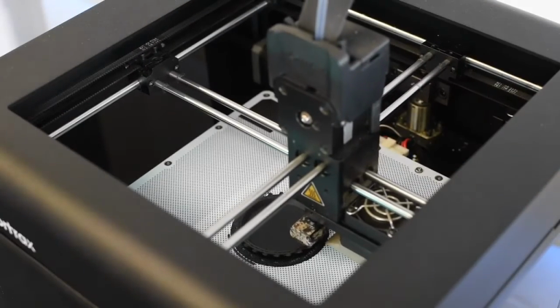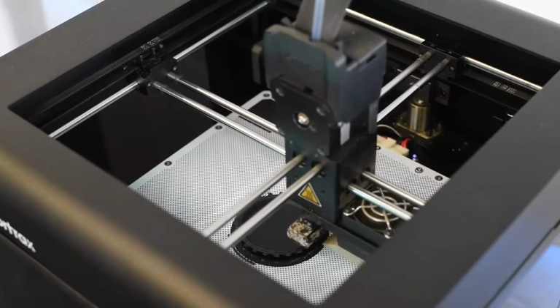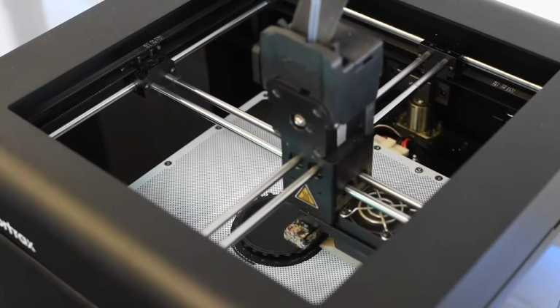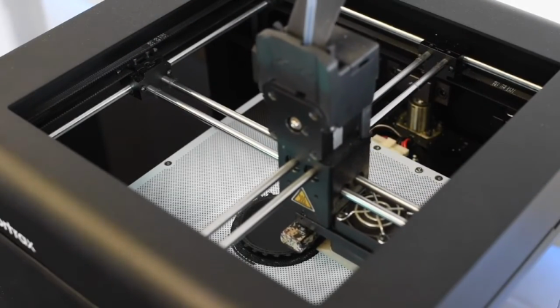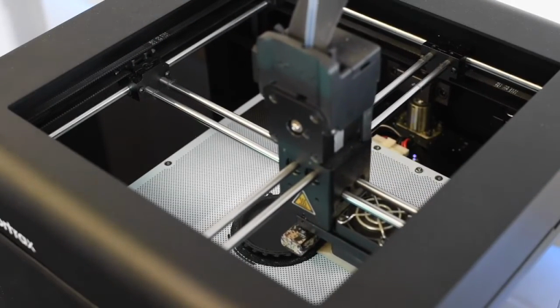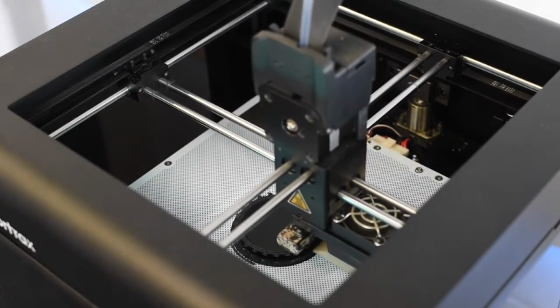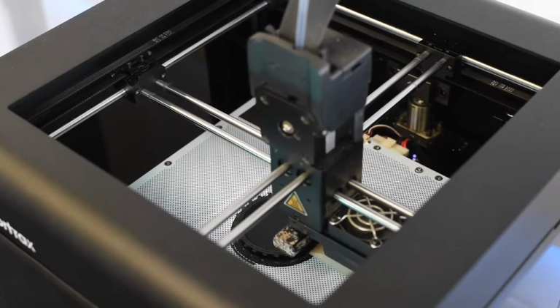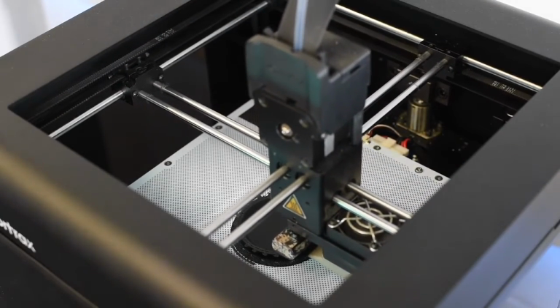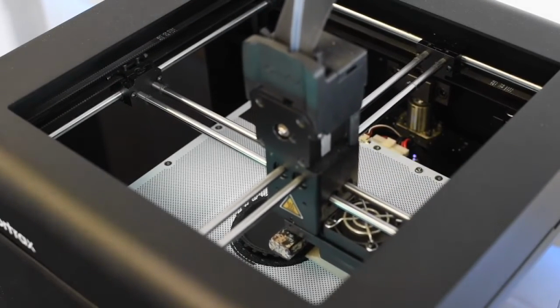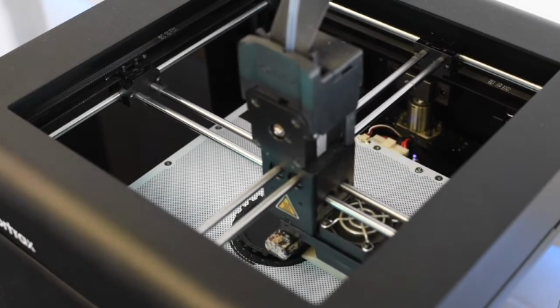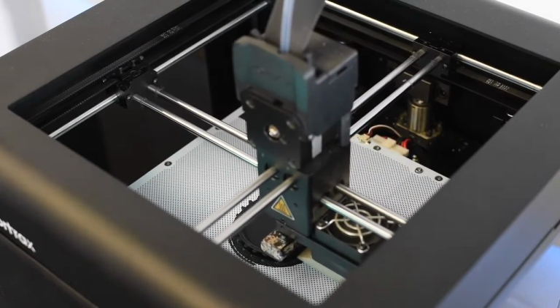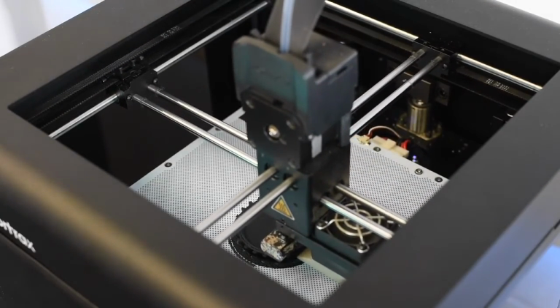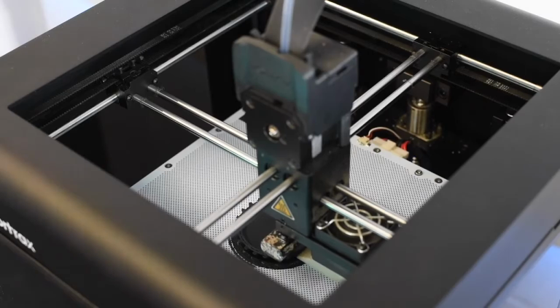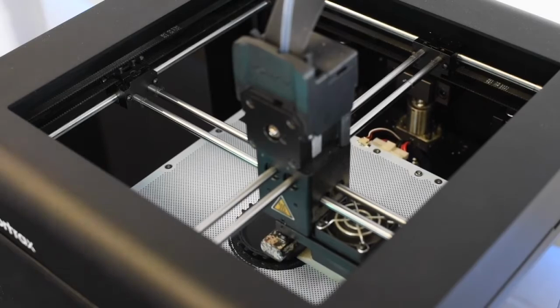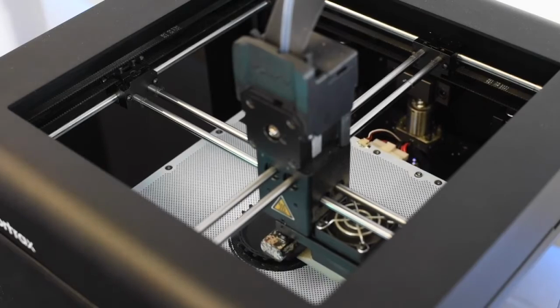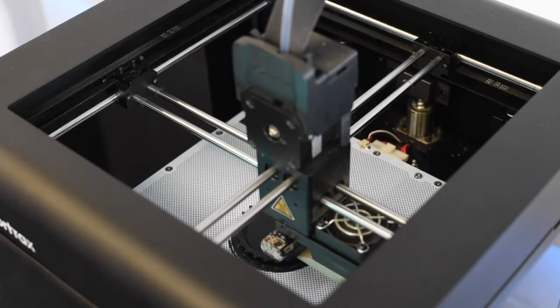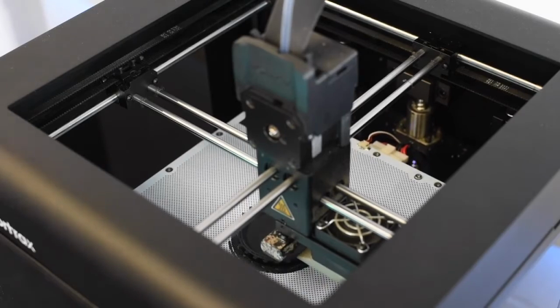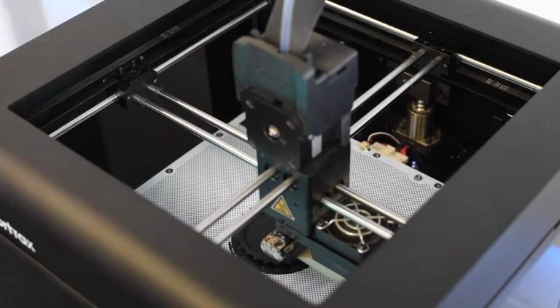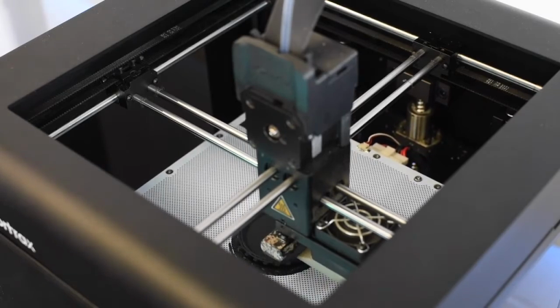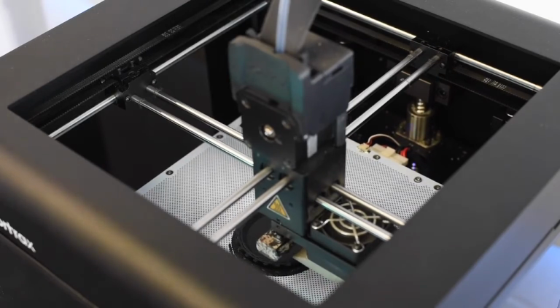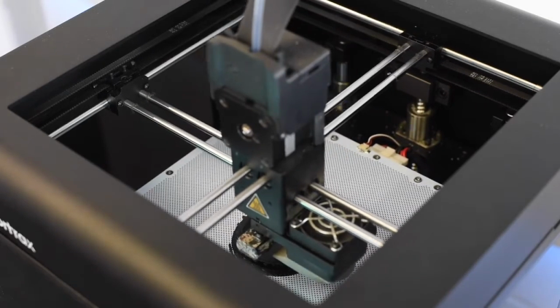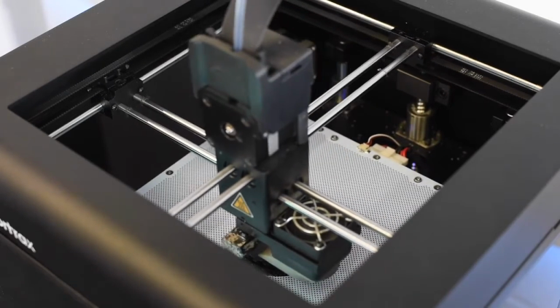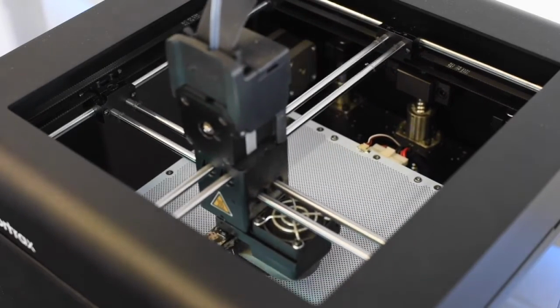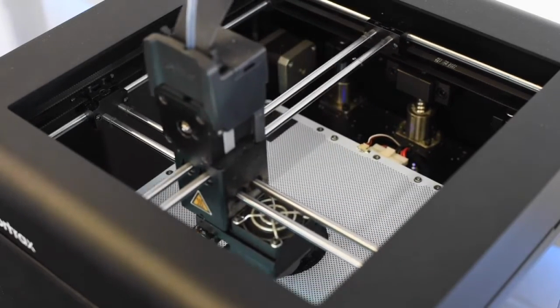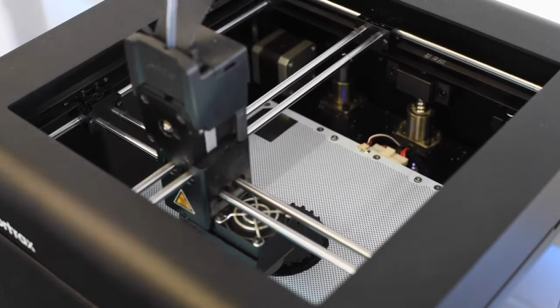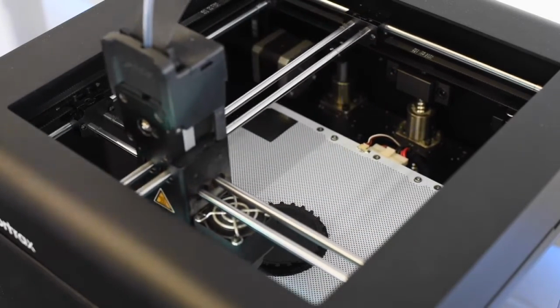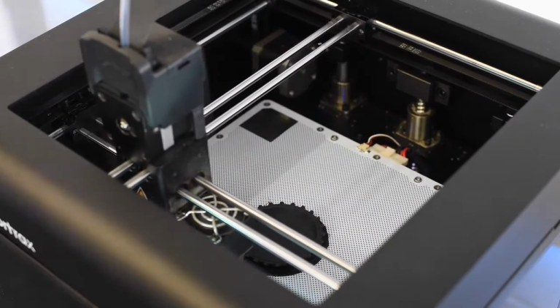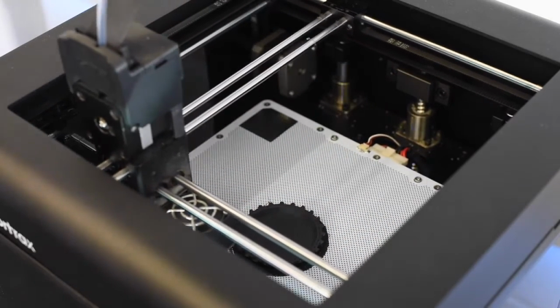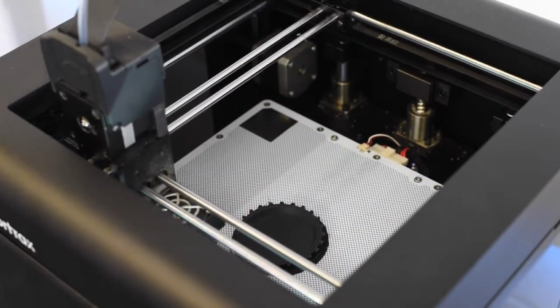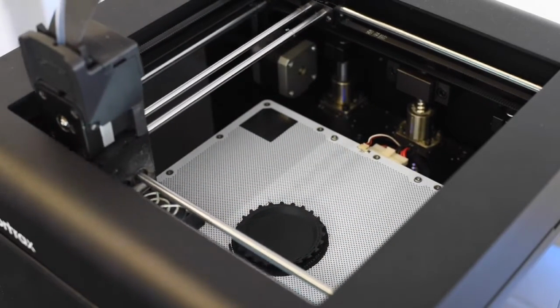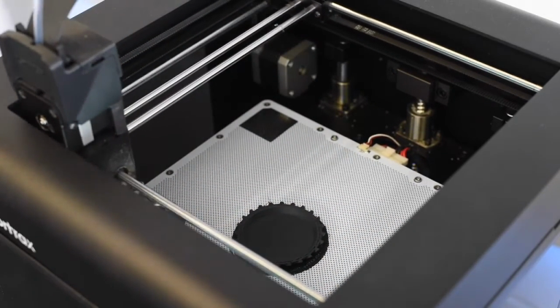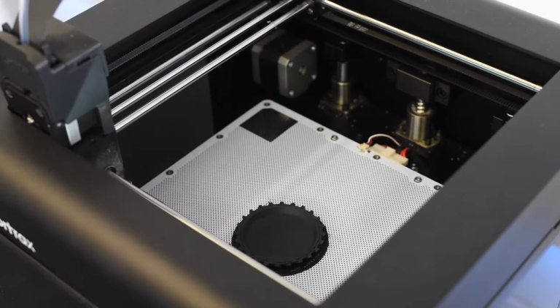While in the menu the print will pause. The build platform will lower slightly and the print head will move forward to the left.